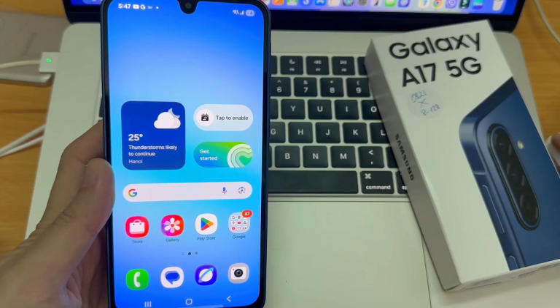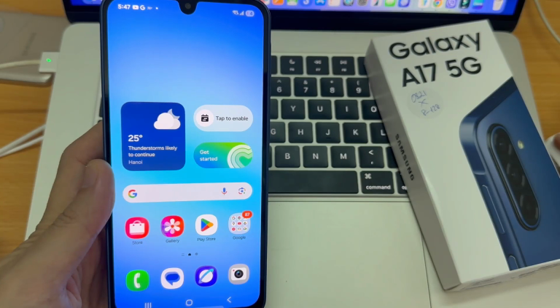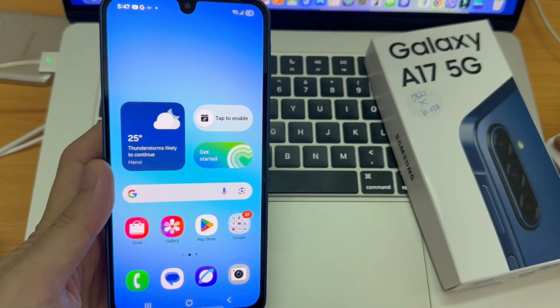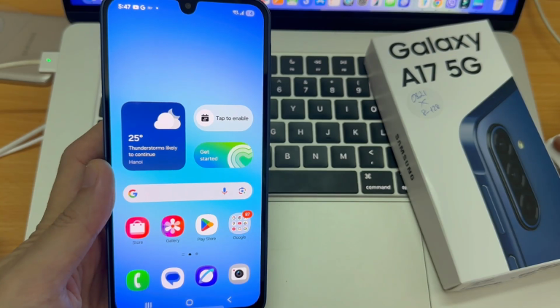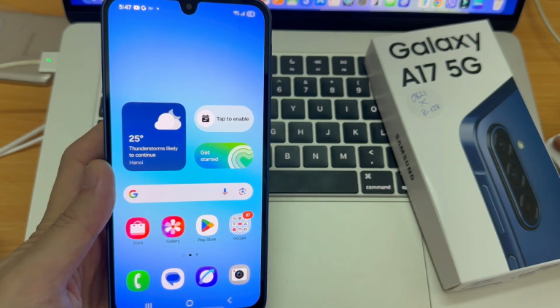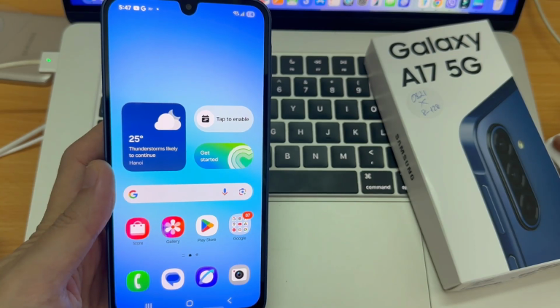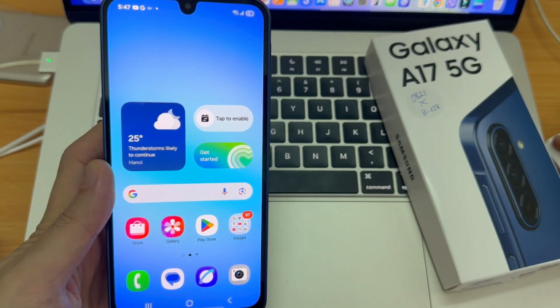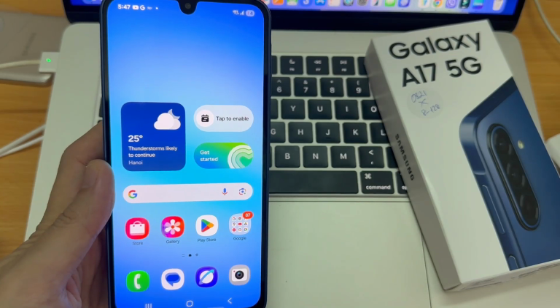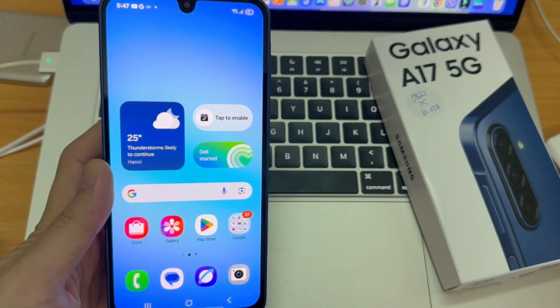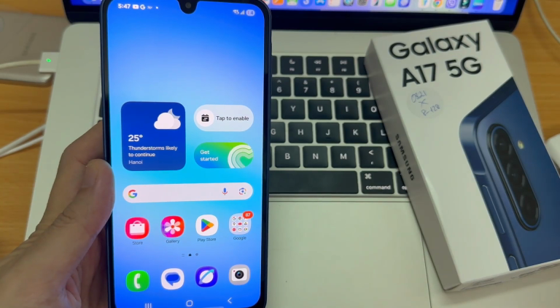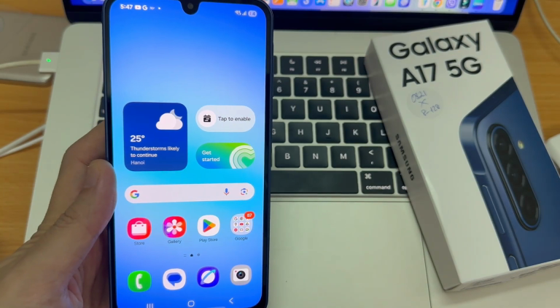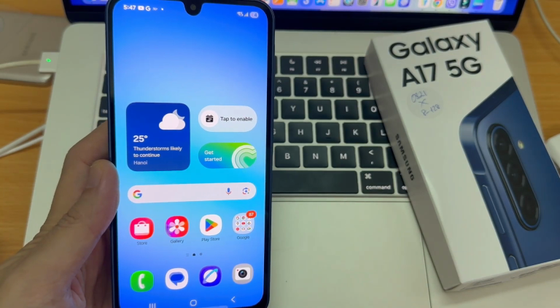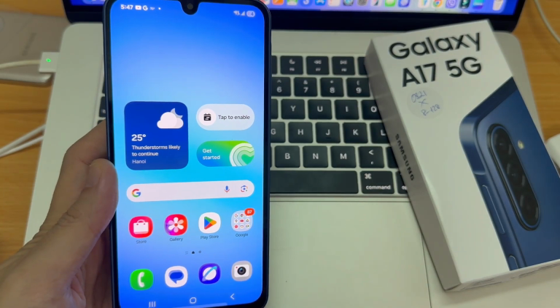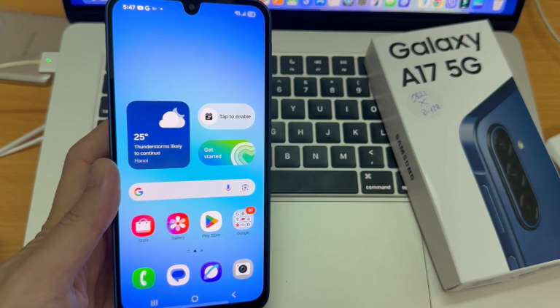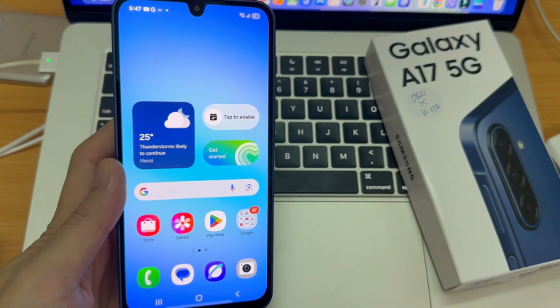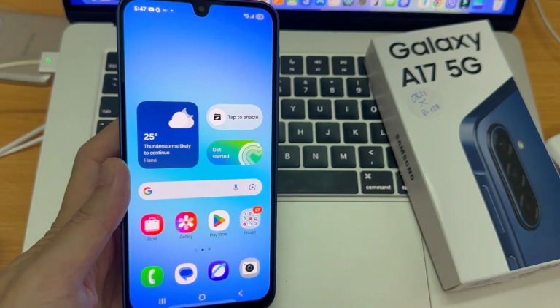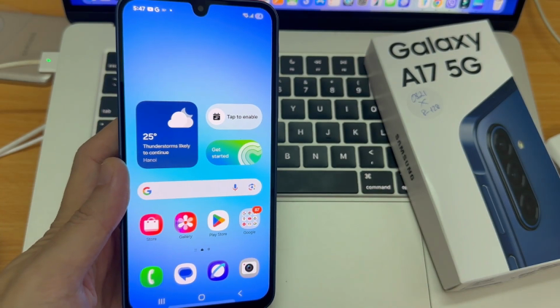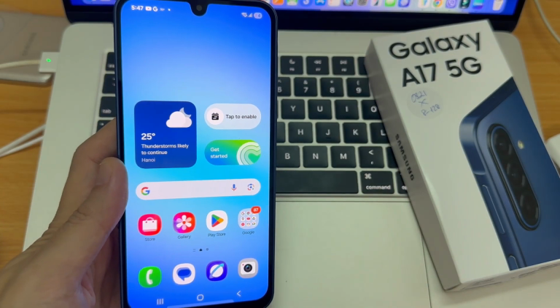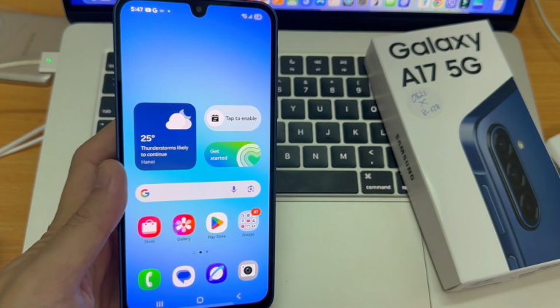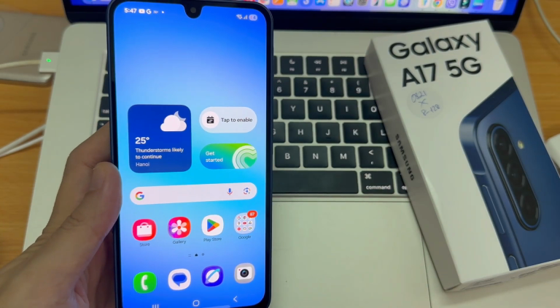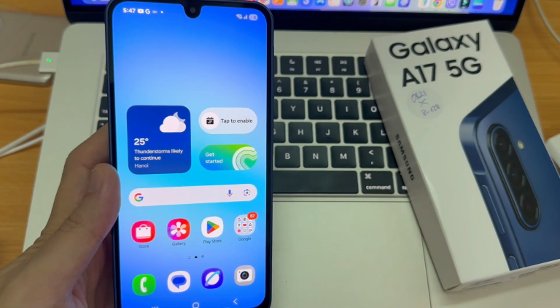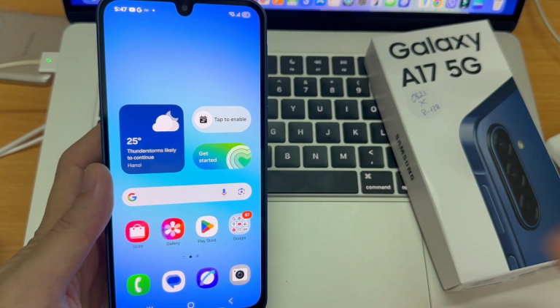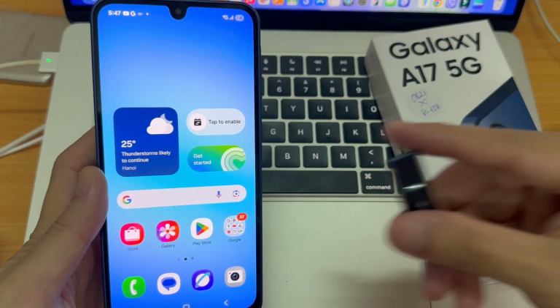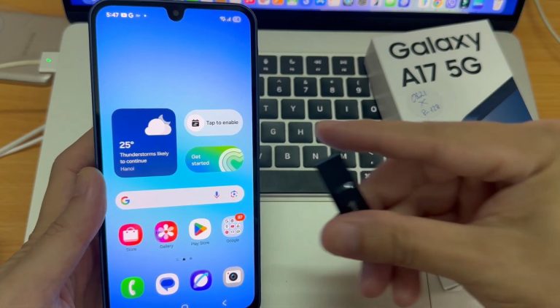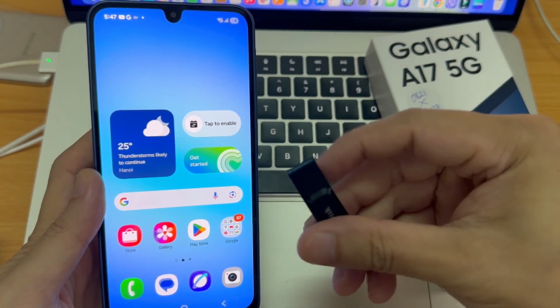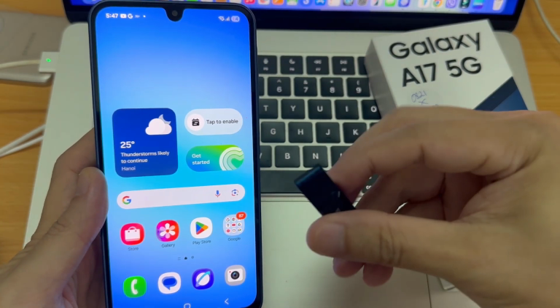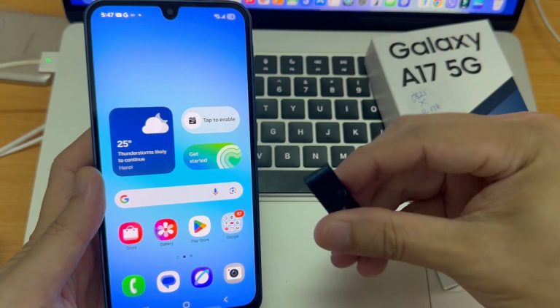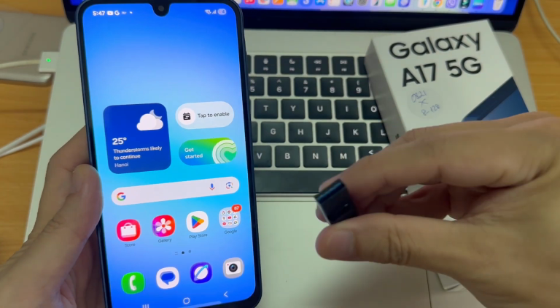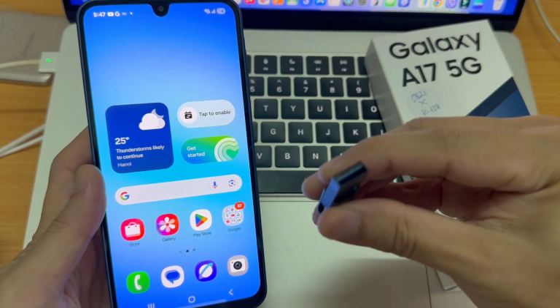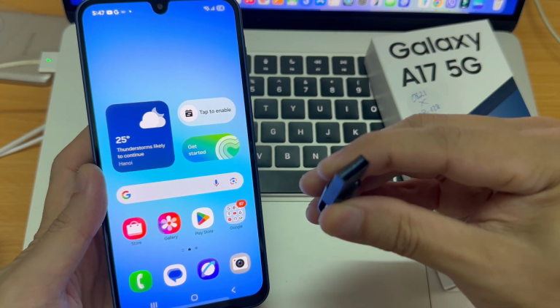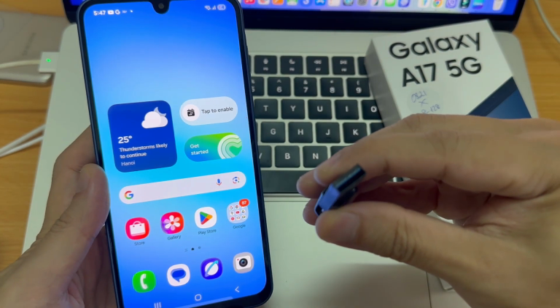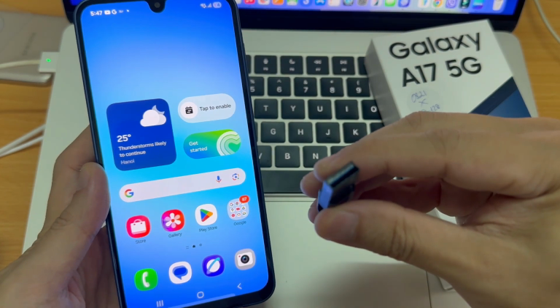In this video, you'll learn how to connect a USB flash drive to your Samsung Galaxy A17.